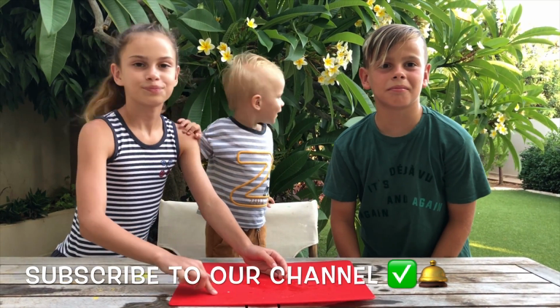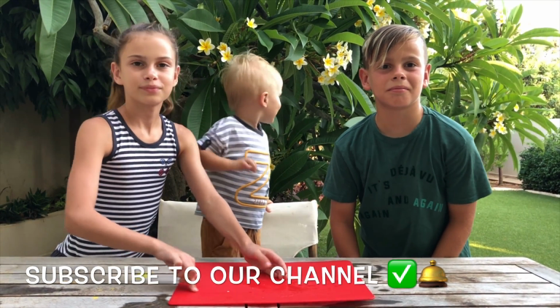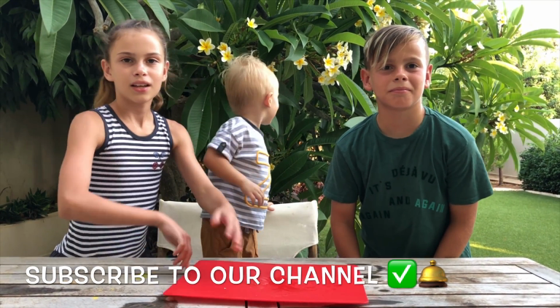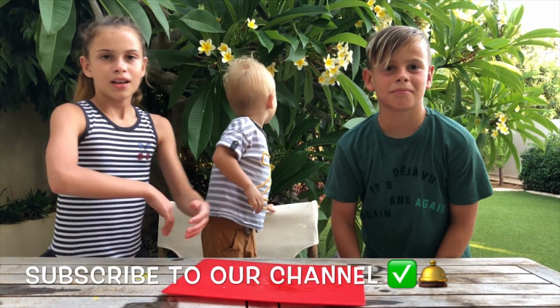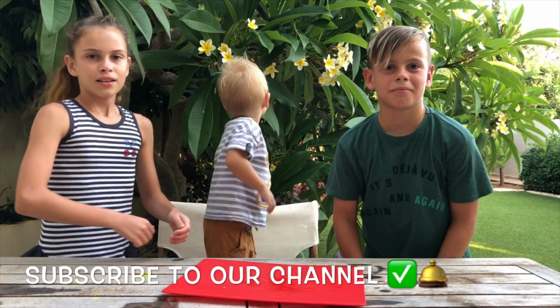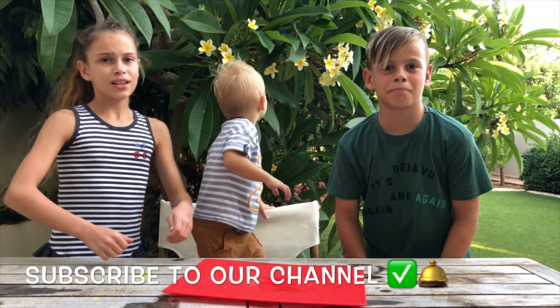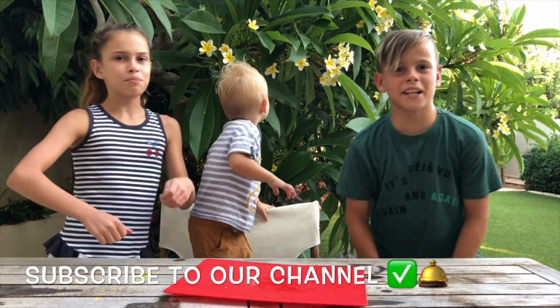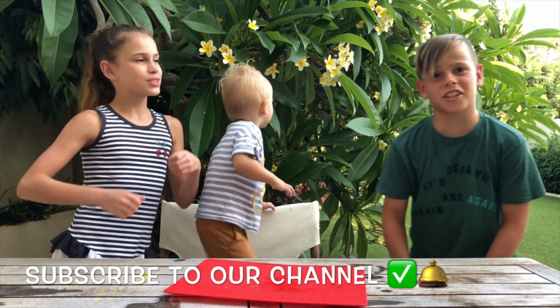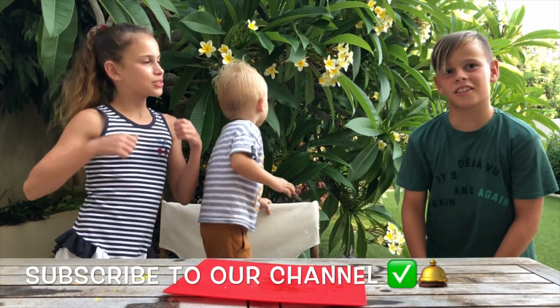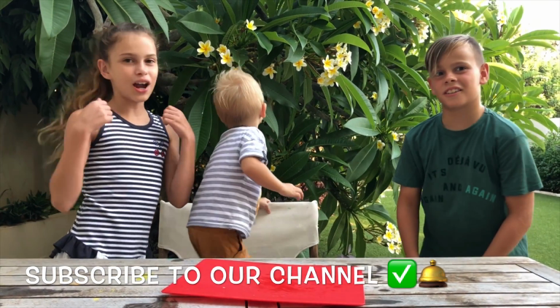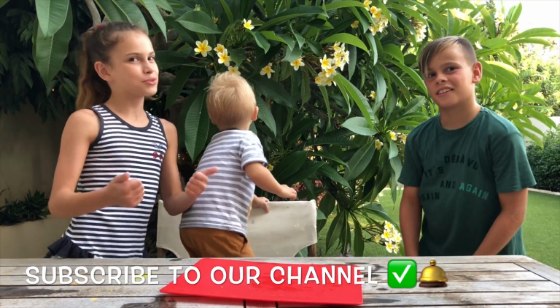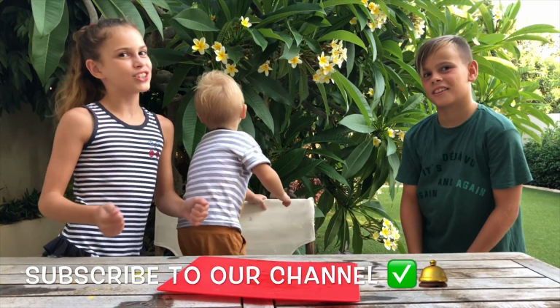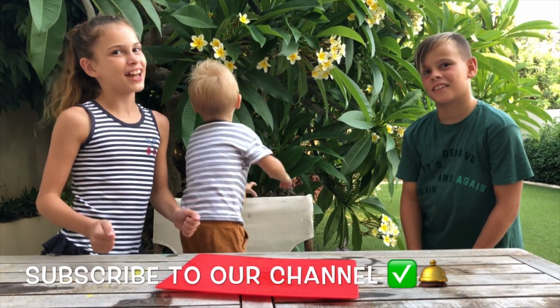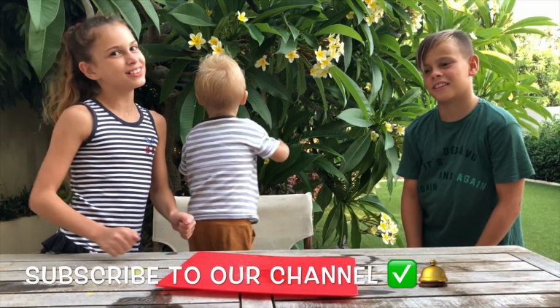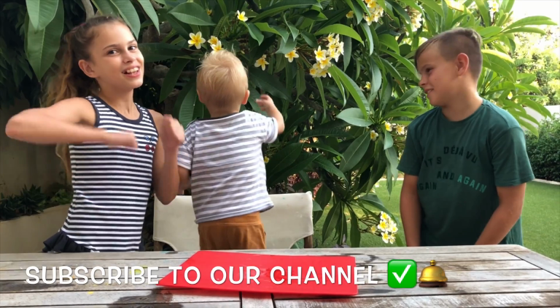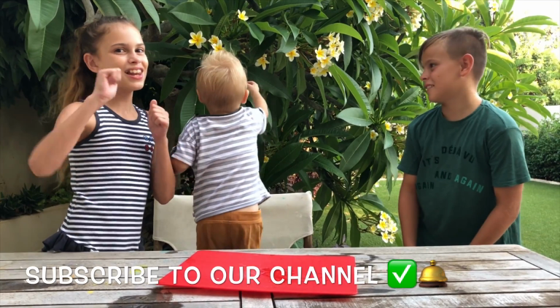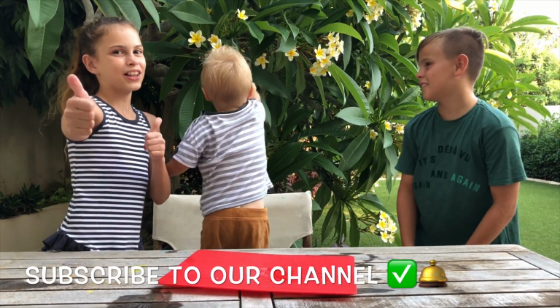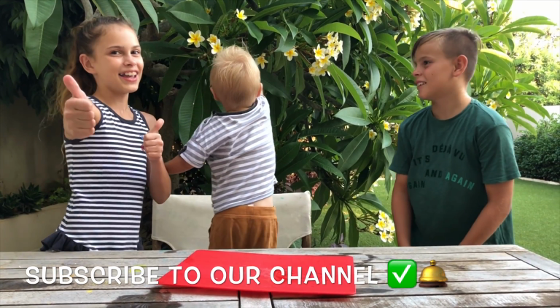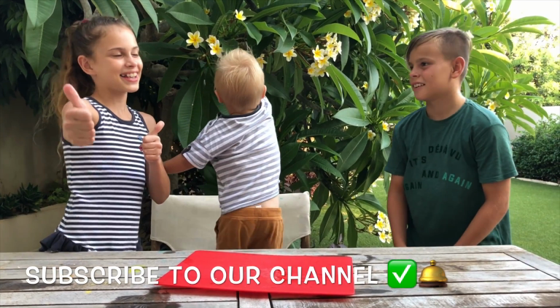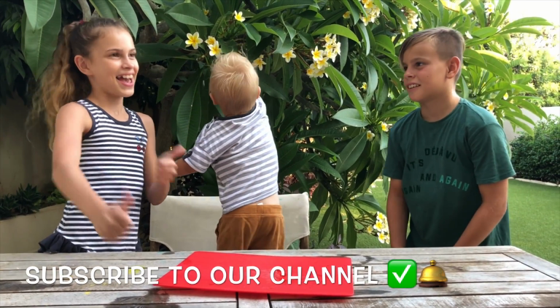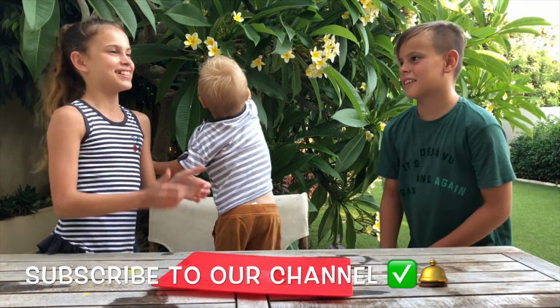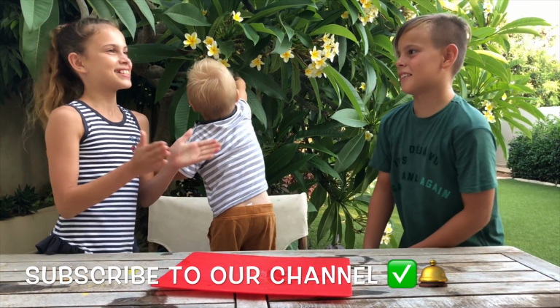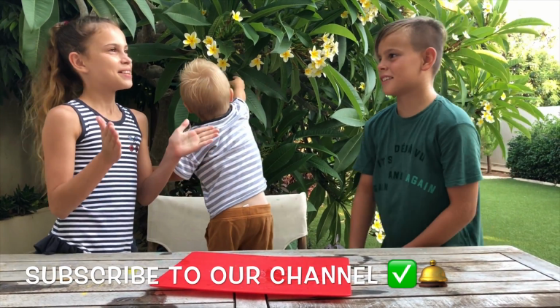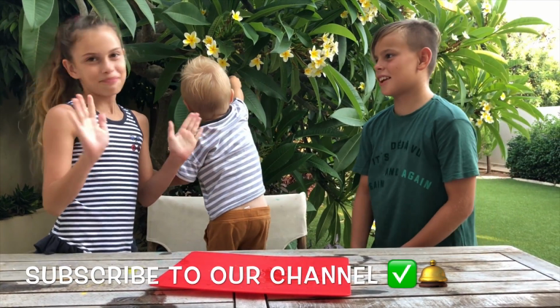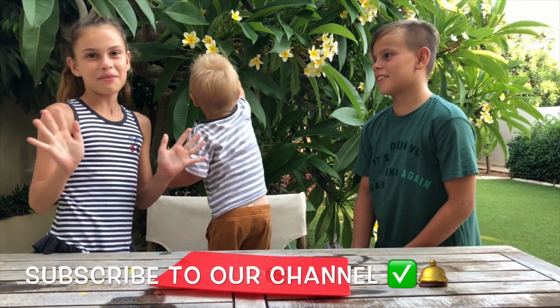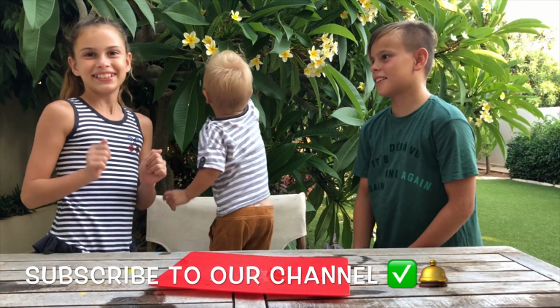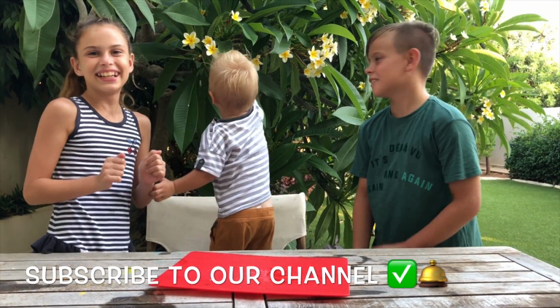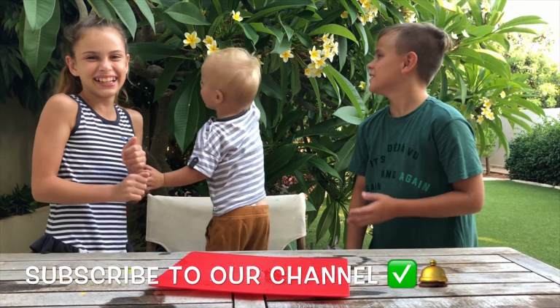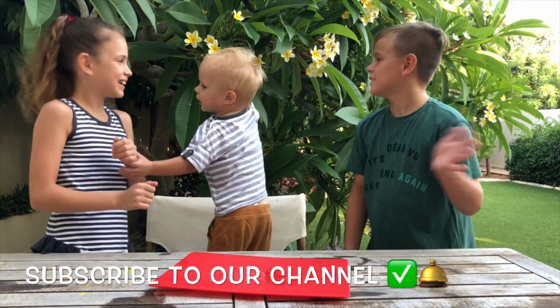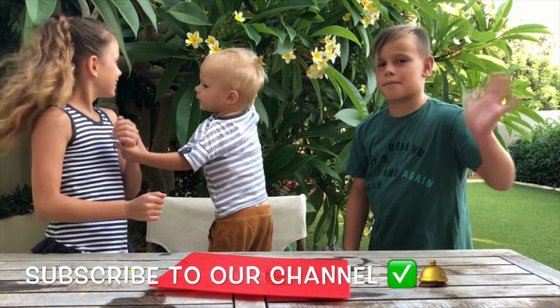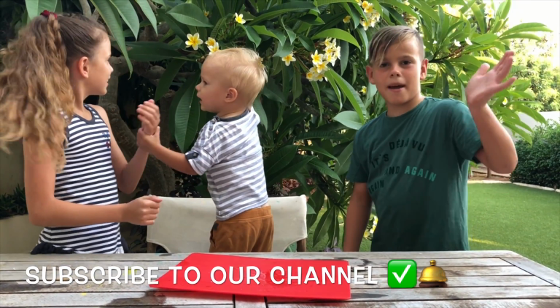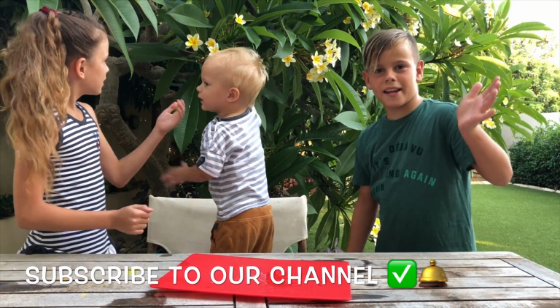Subscribe to our channel, leave a like, and bye bye!